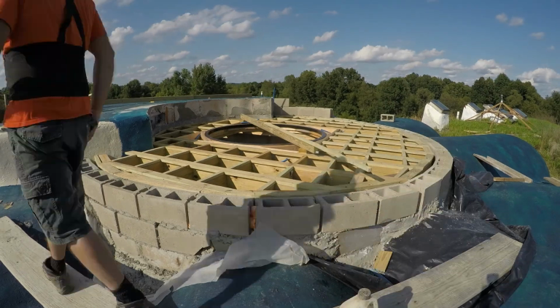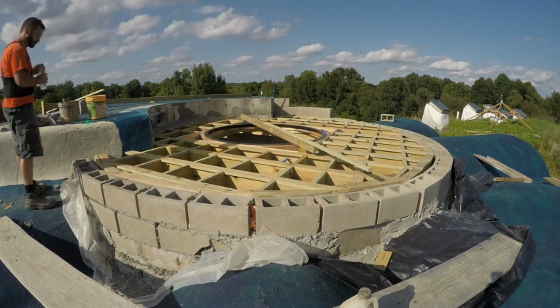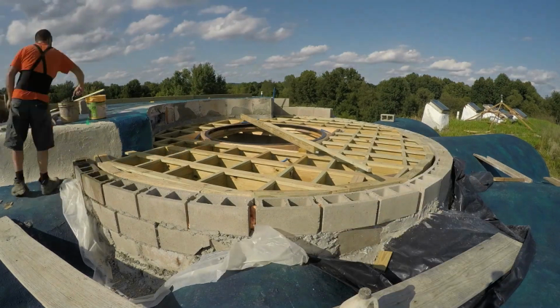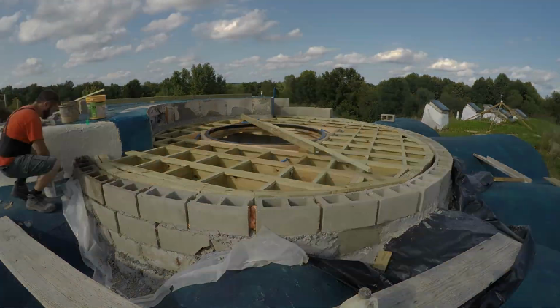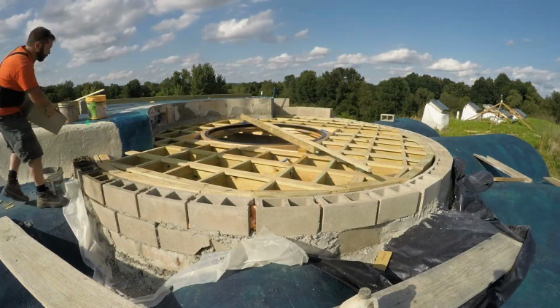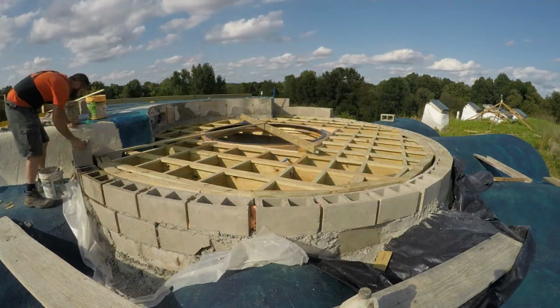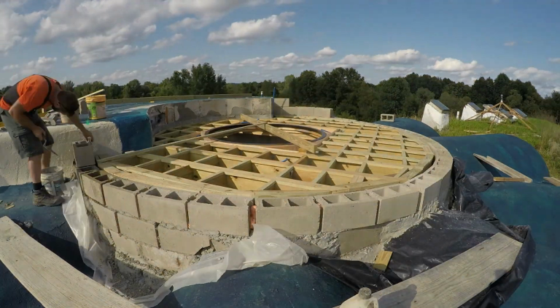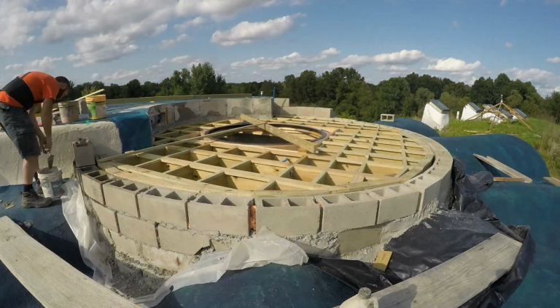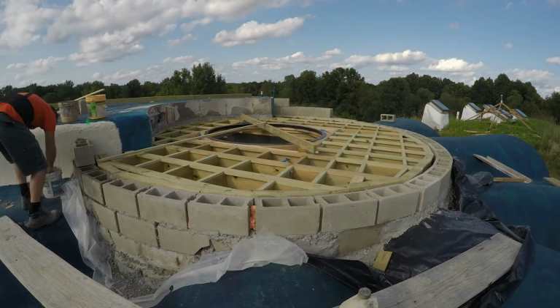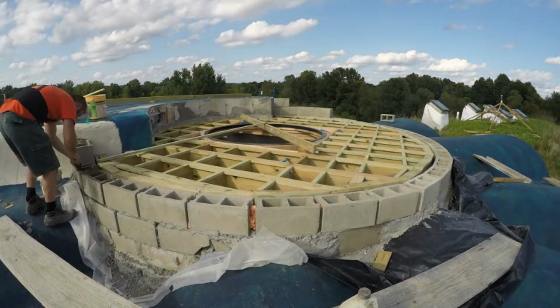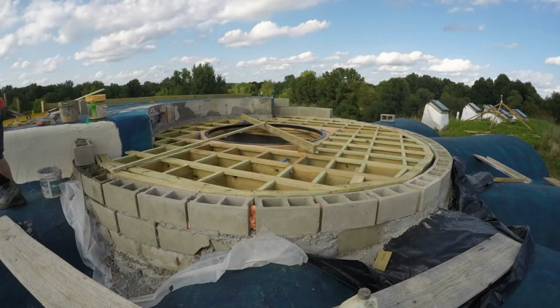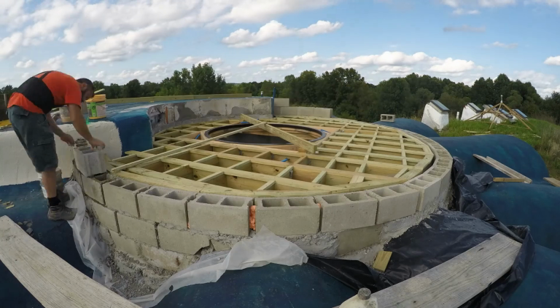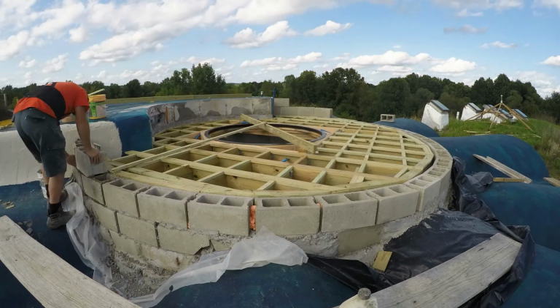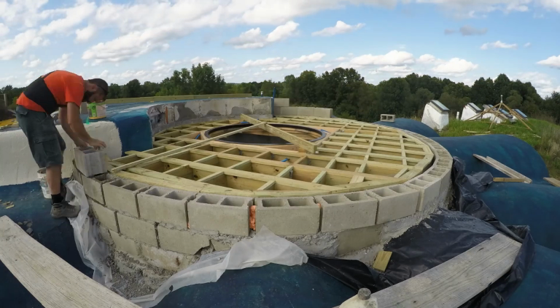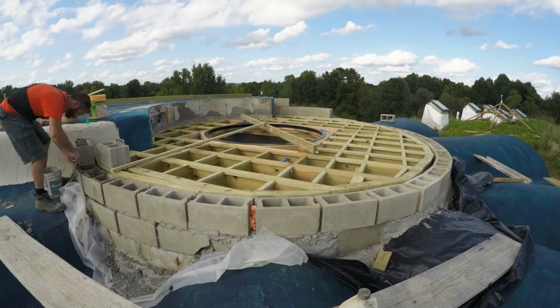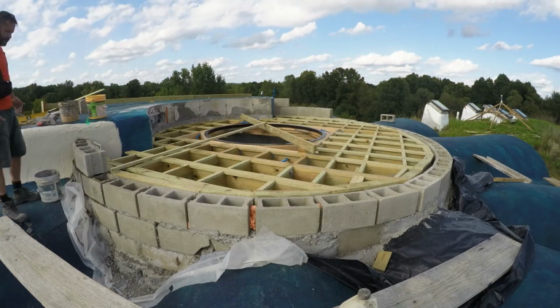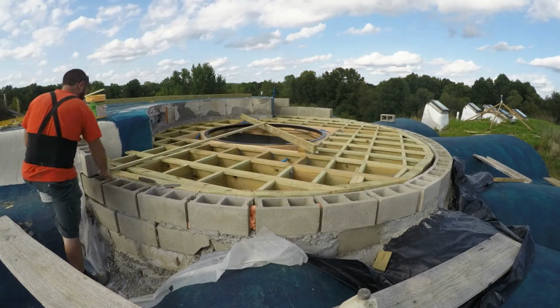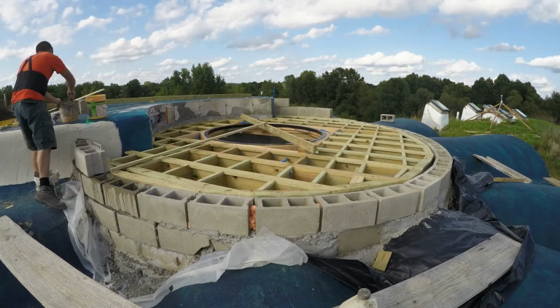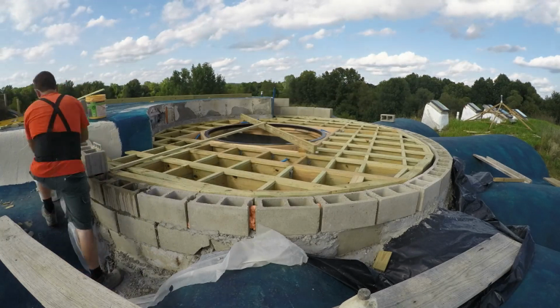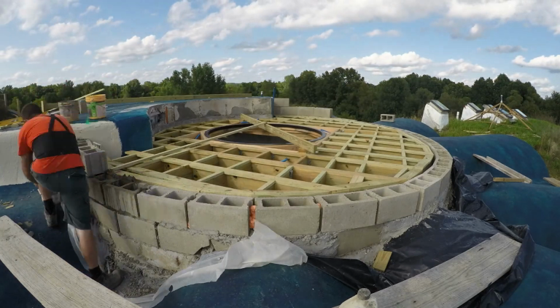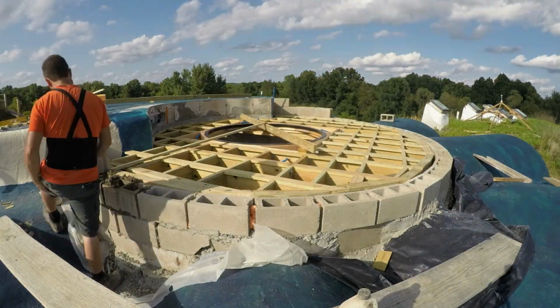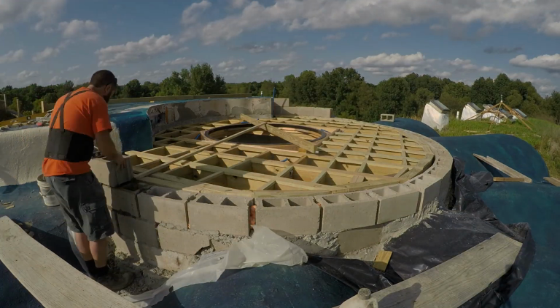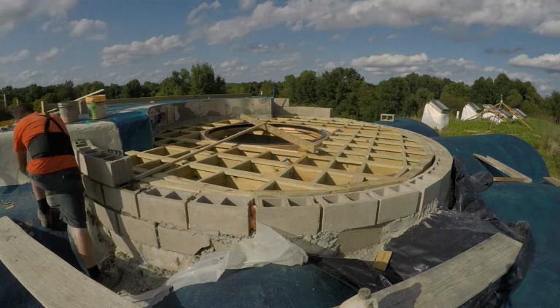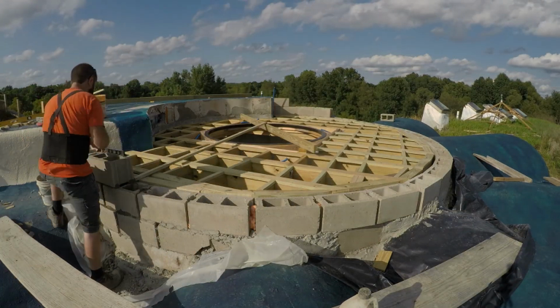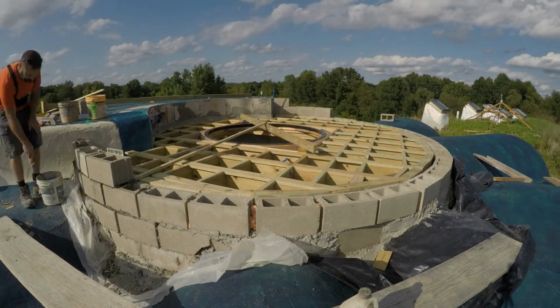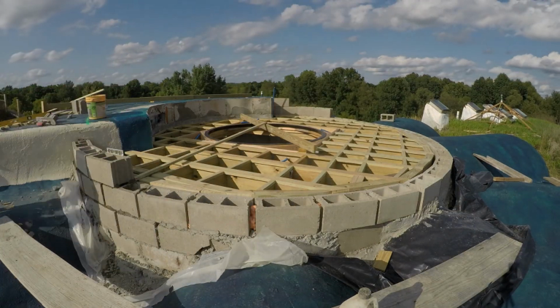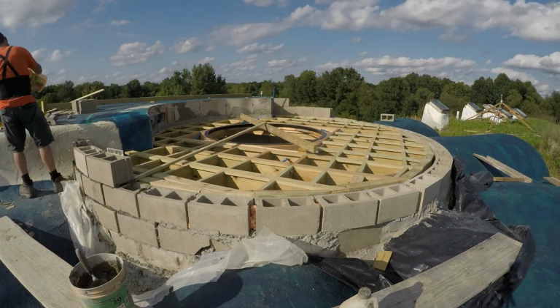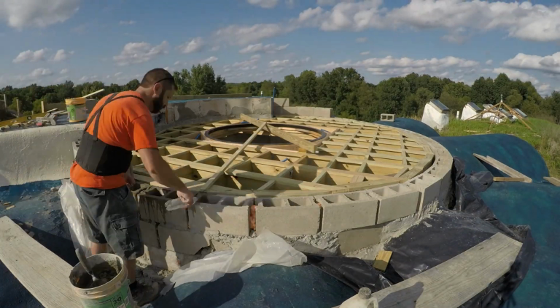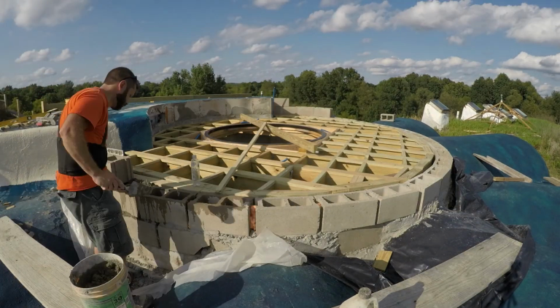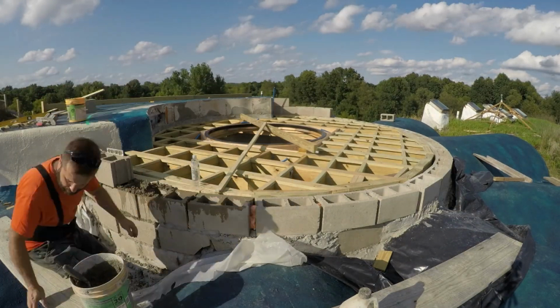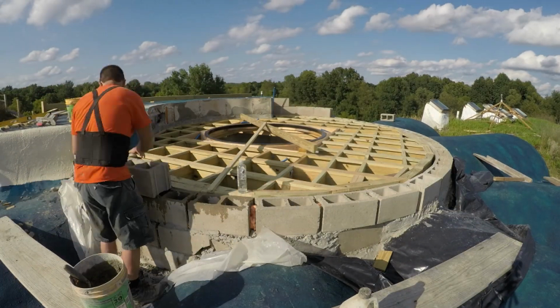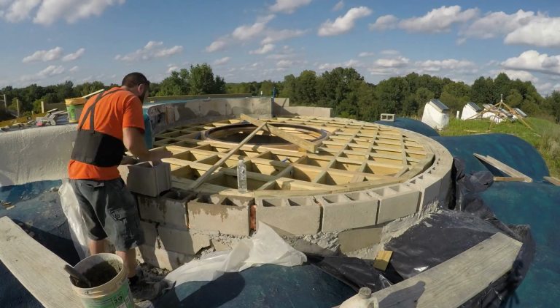I position each block using a pivot pole from the center to mark the distance to the inside of each brick, and that way I'll make a perfect circle all the way around.